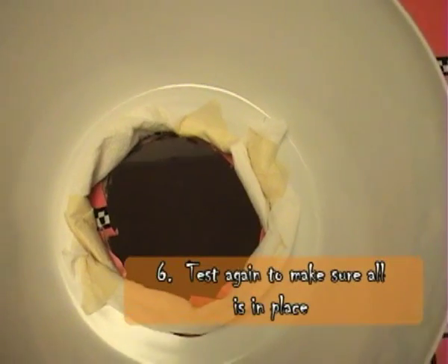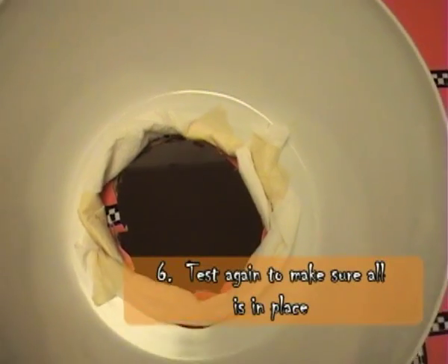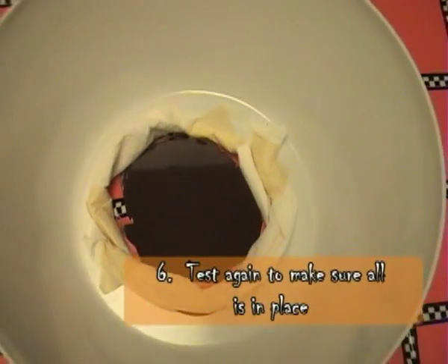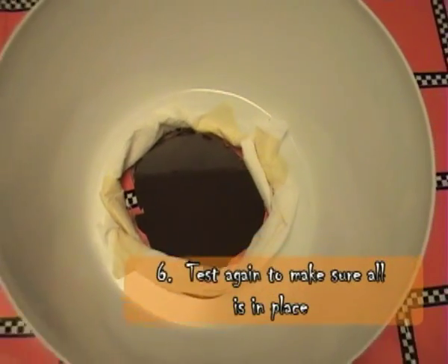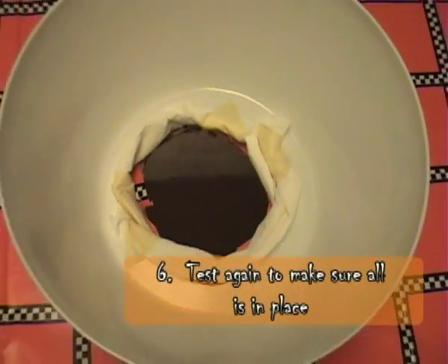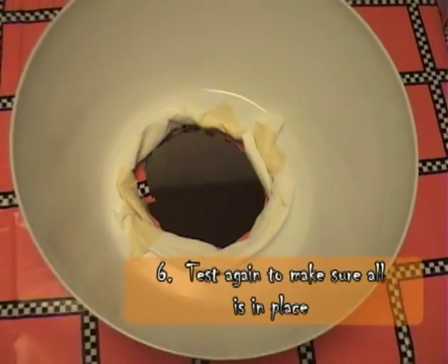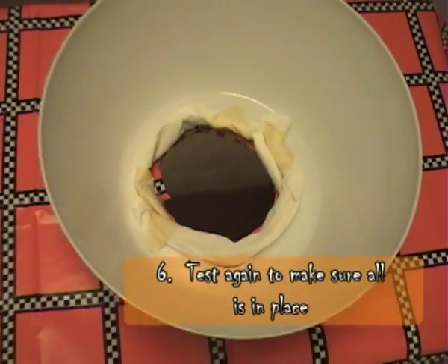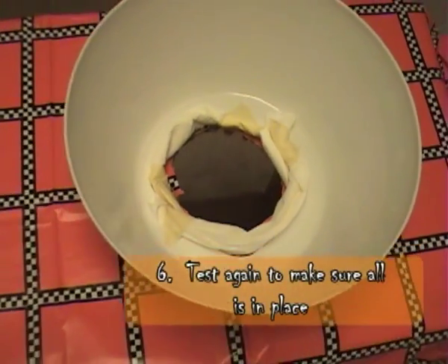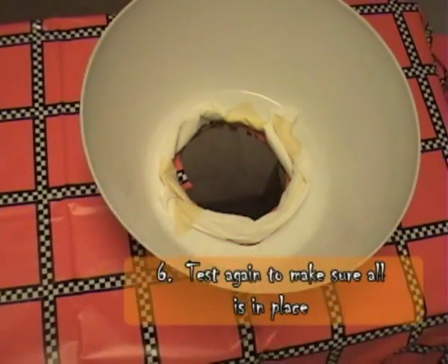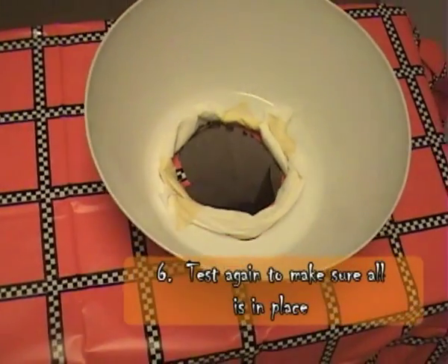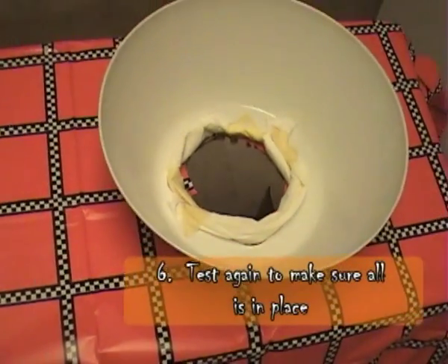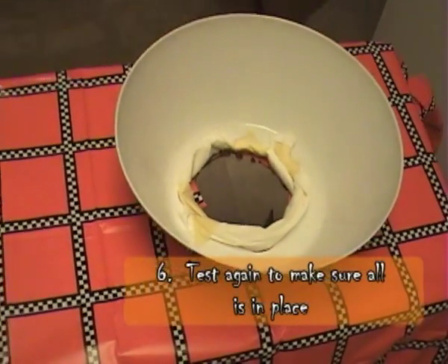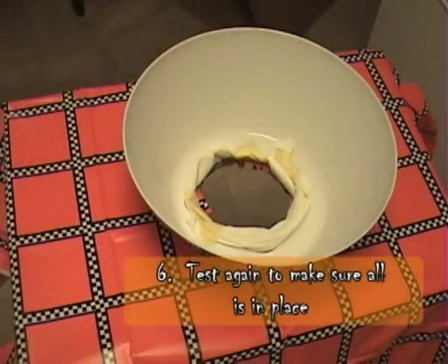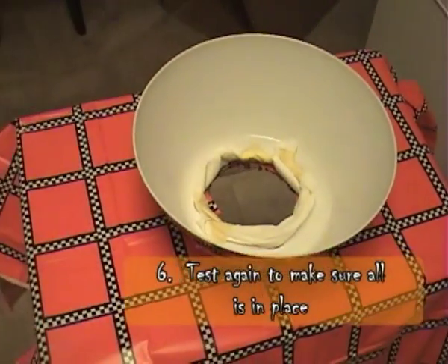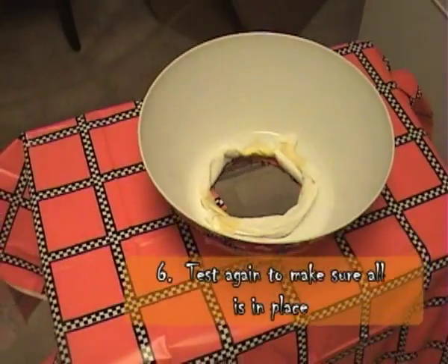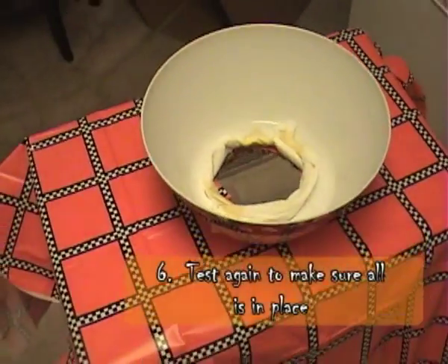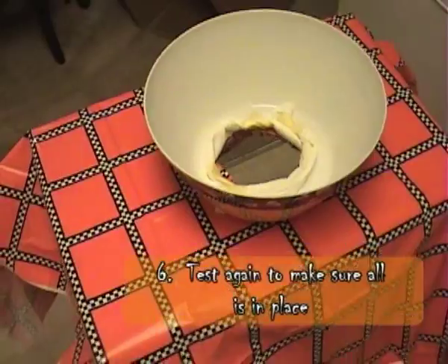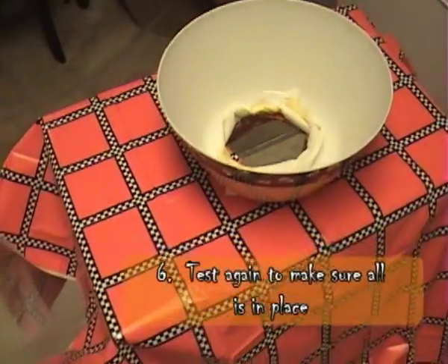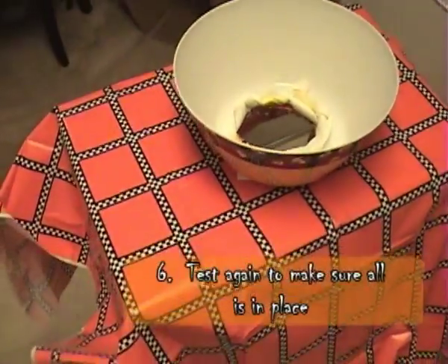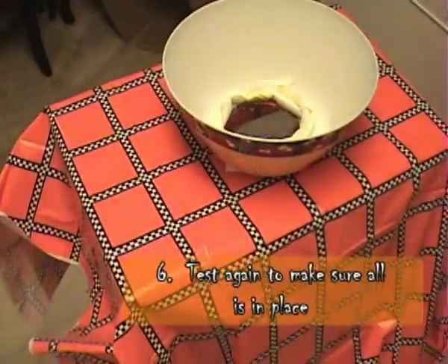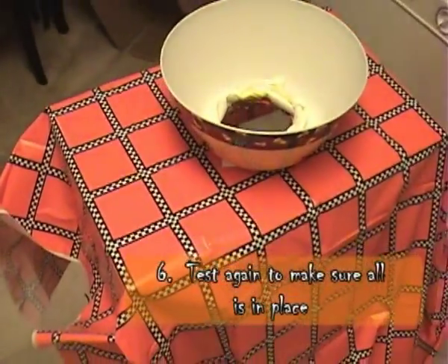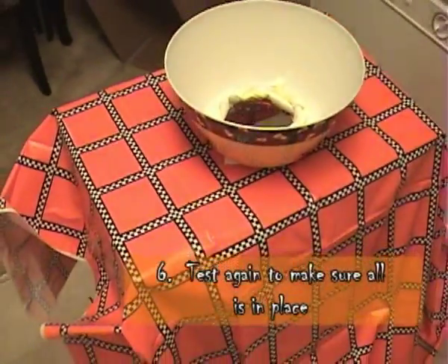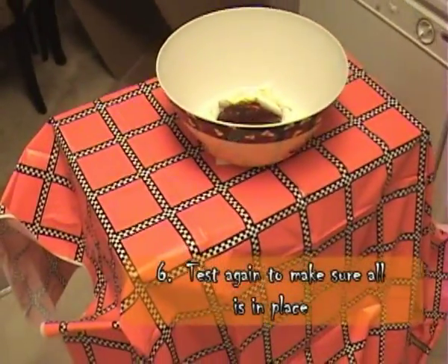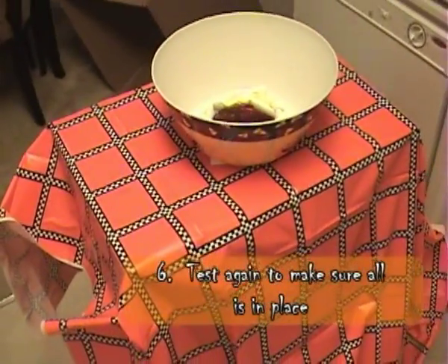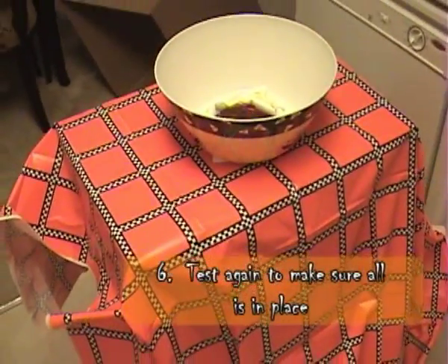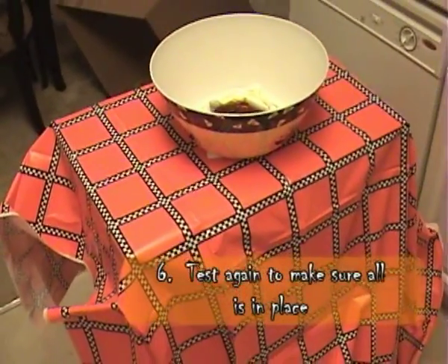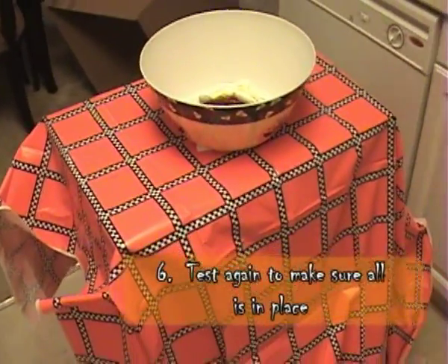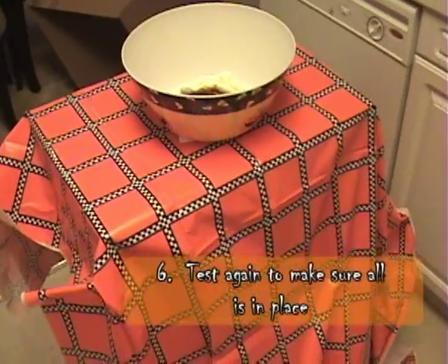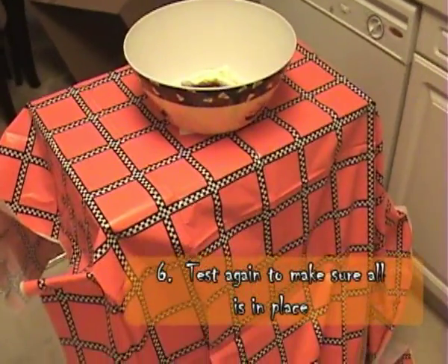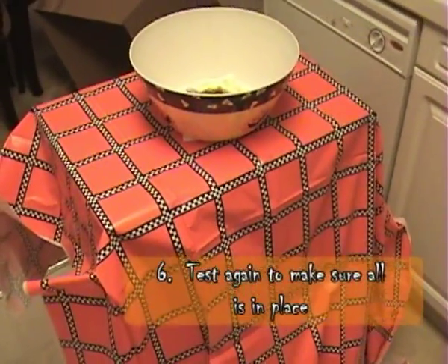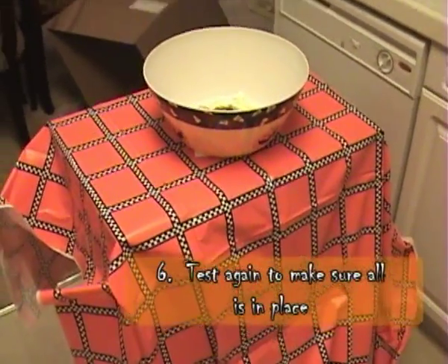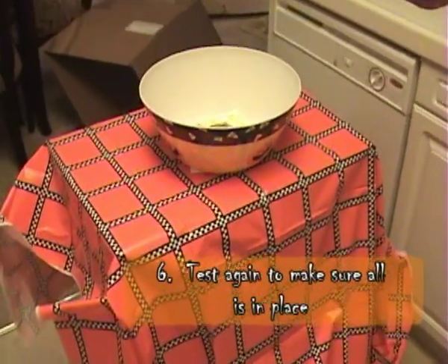Once all the holes are lined up, place everything in position and give it one final test.